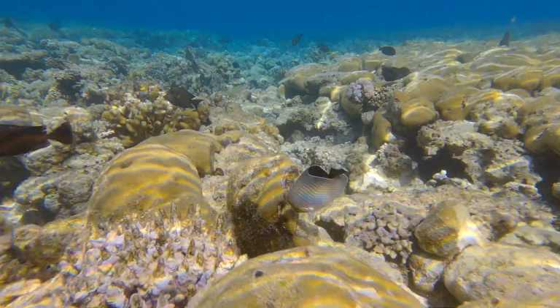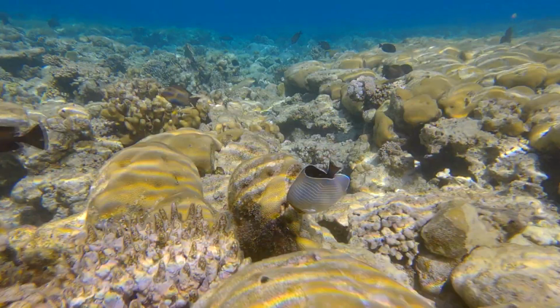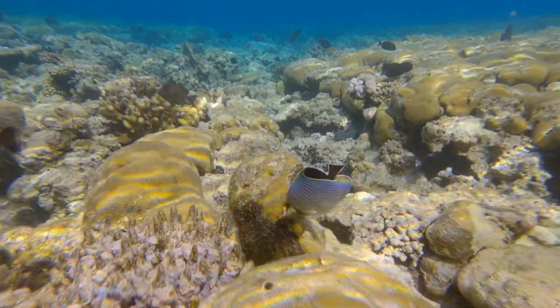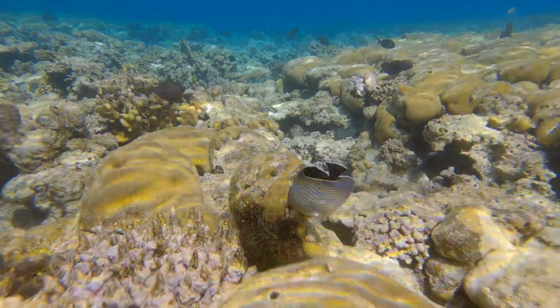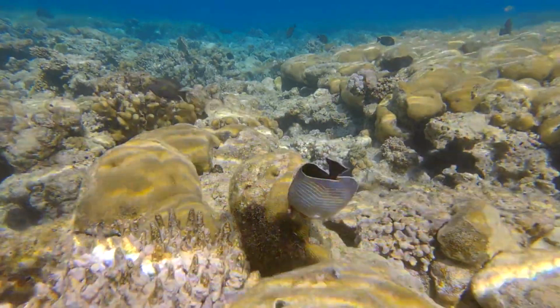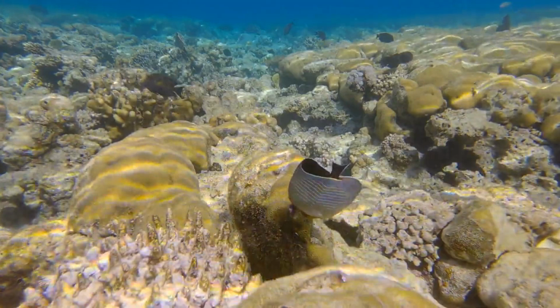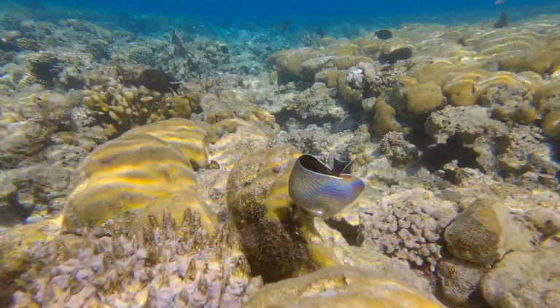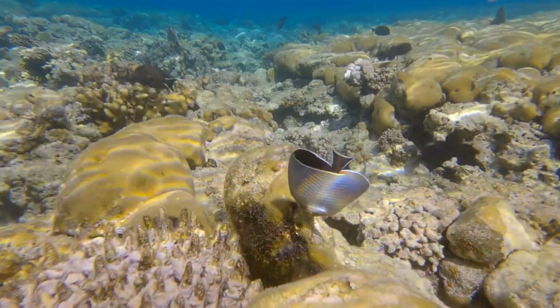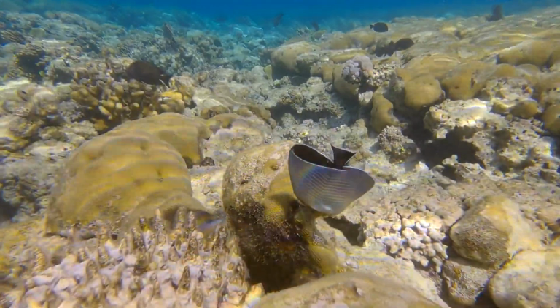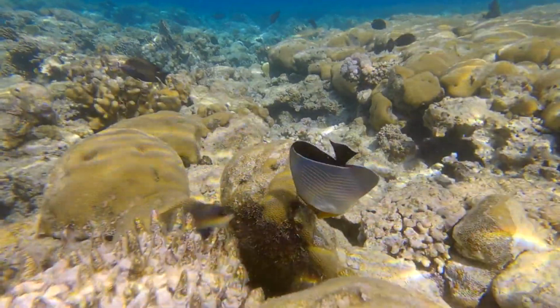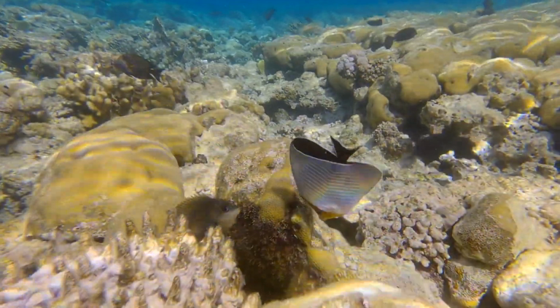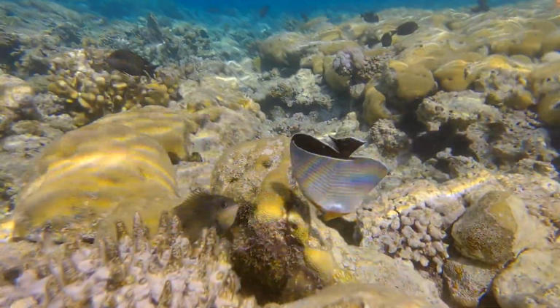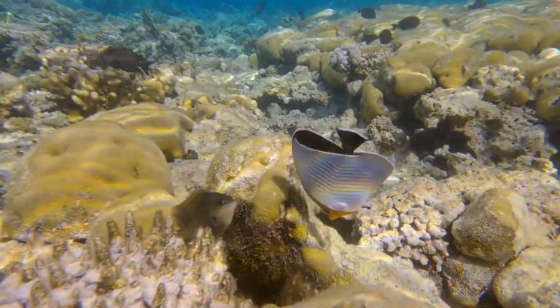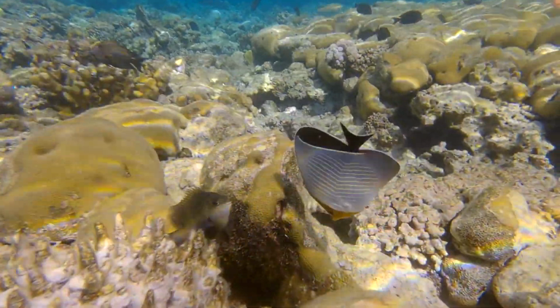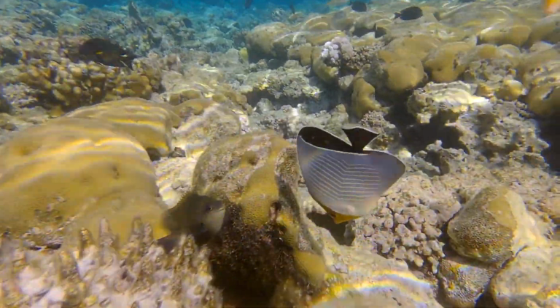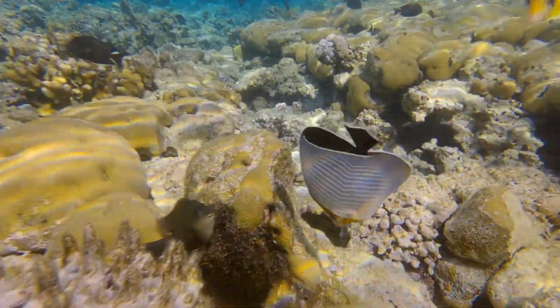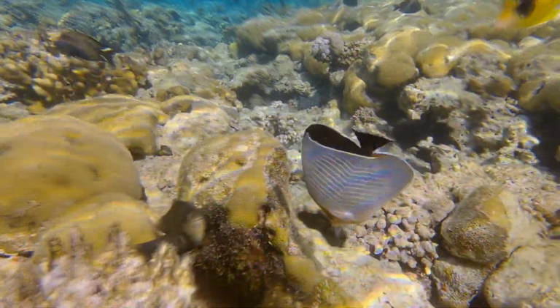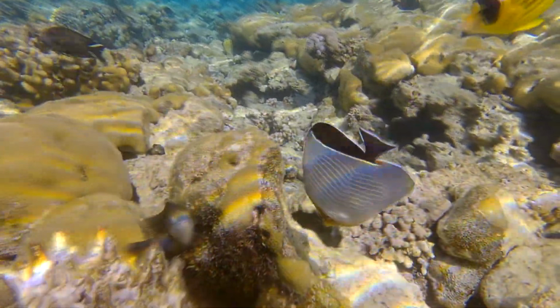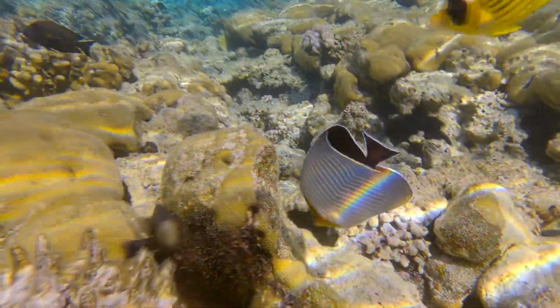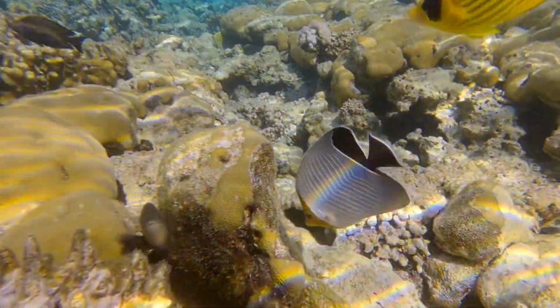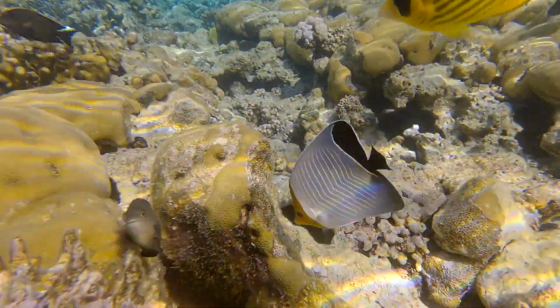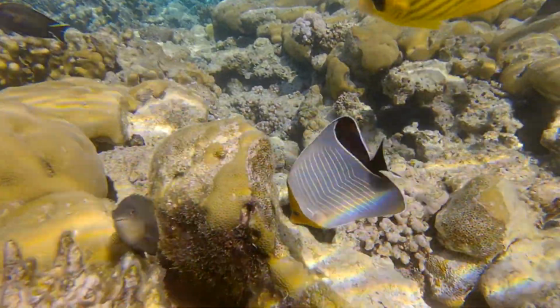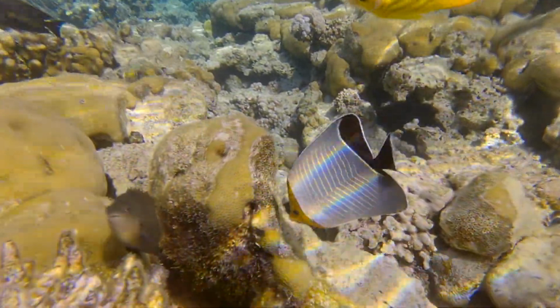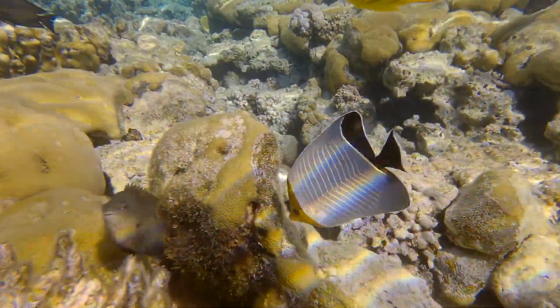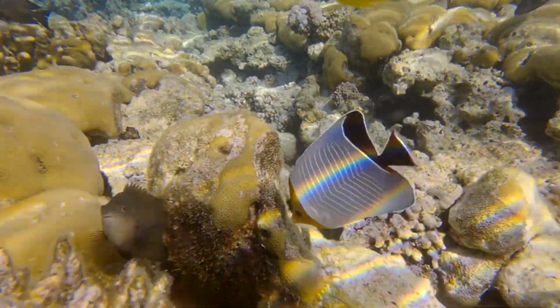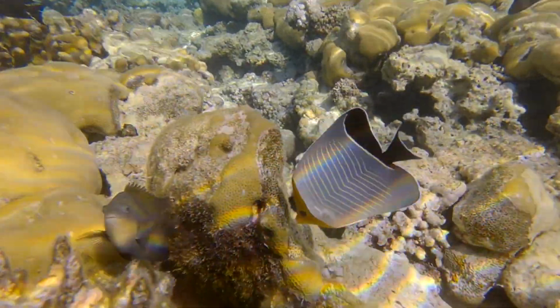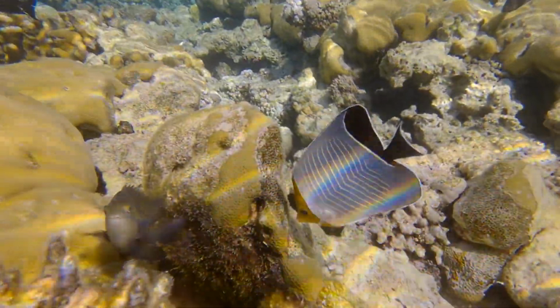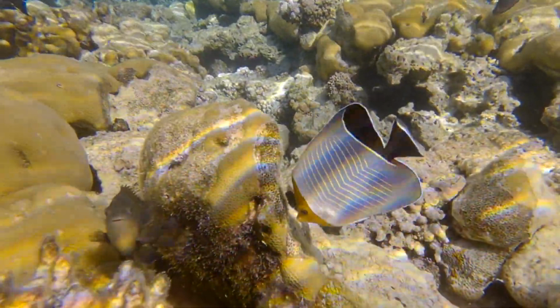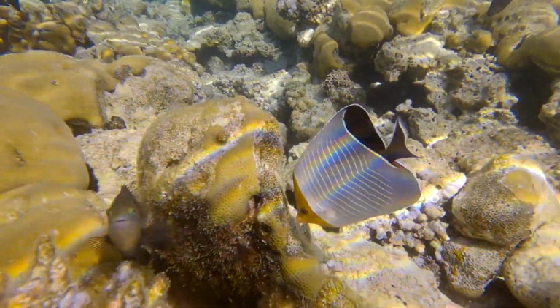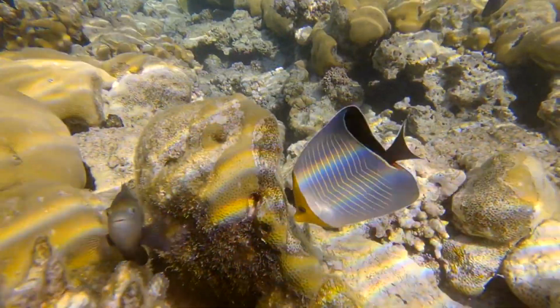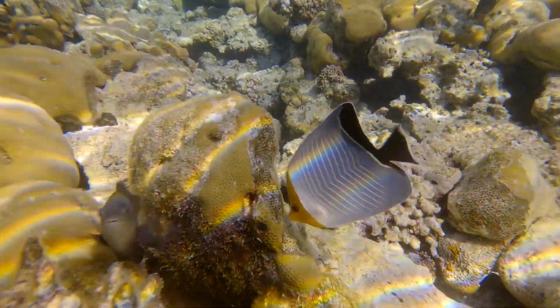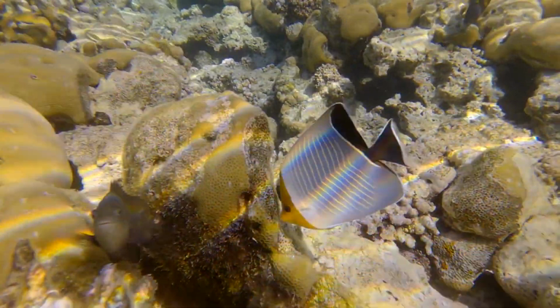Butterflyfish, characterized by their colorful and intricate patterns, with a long snout for feeding on coral.